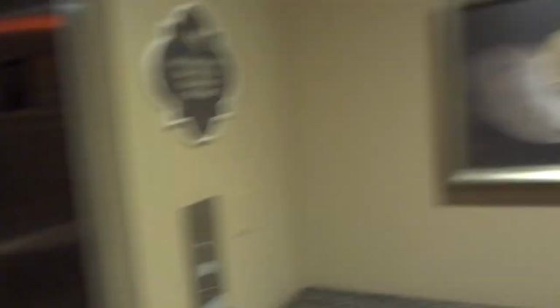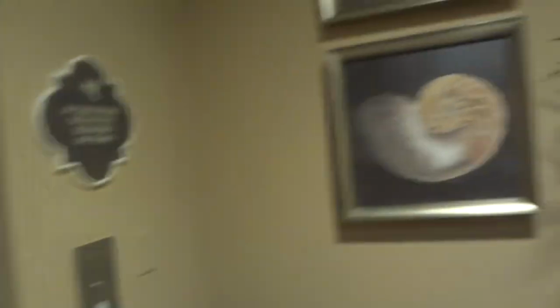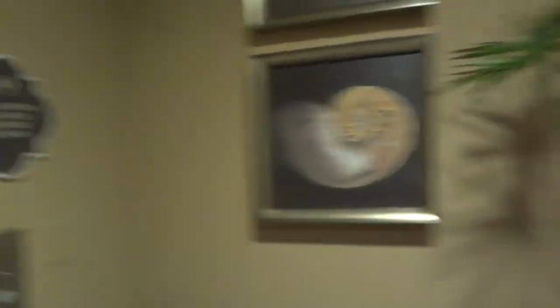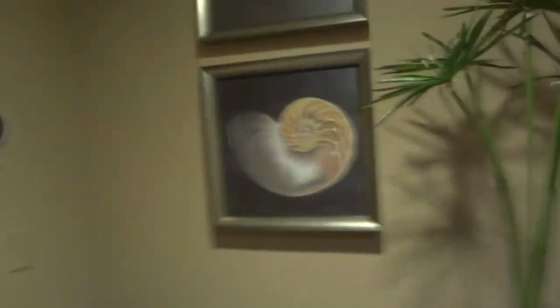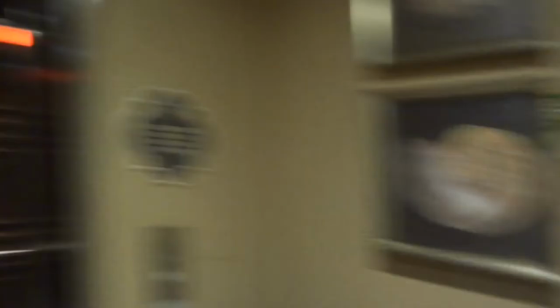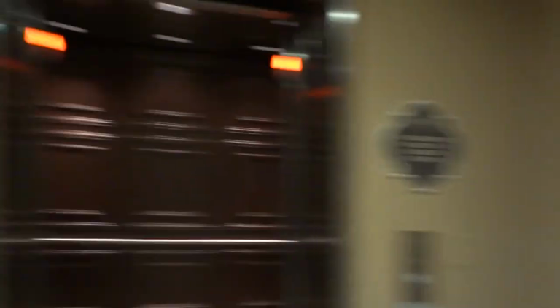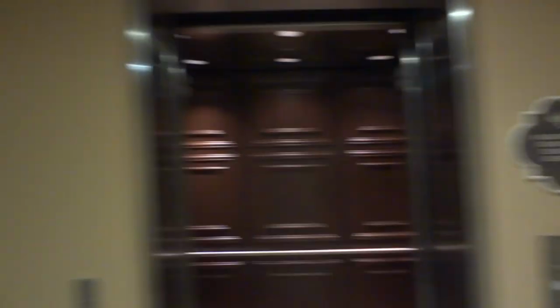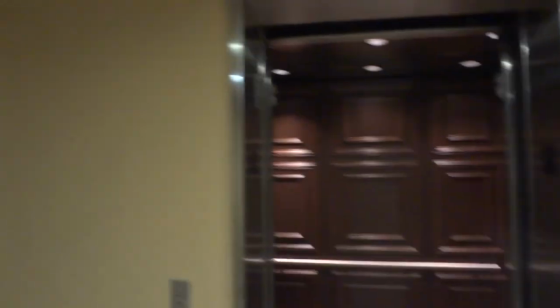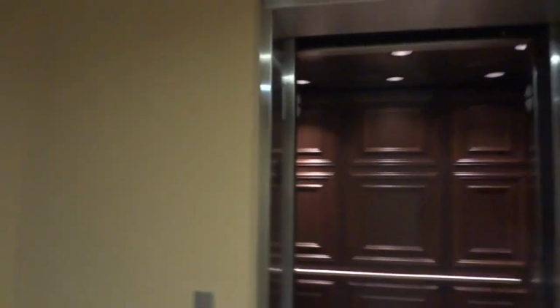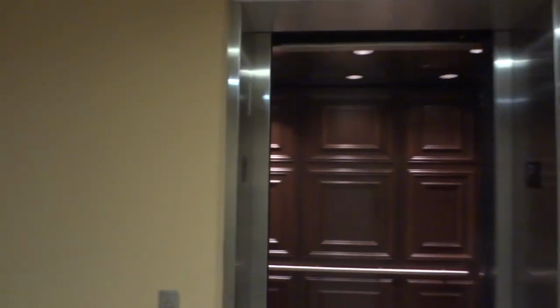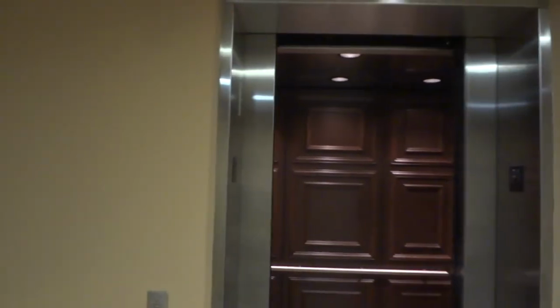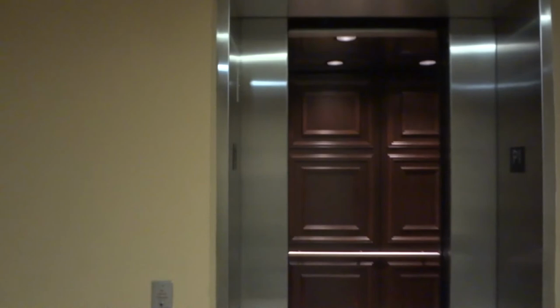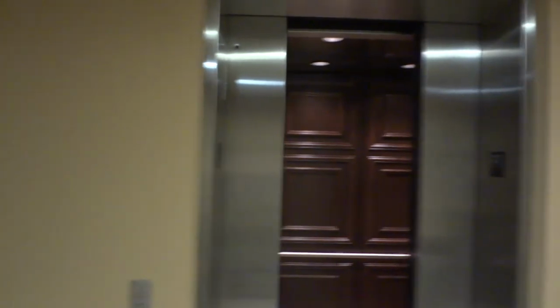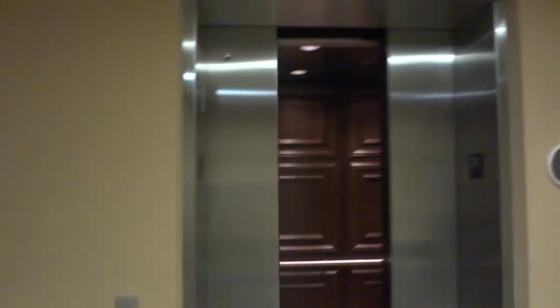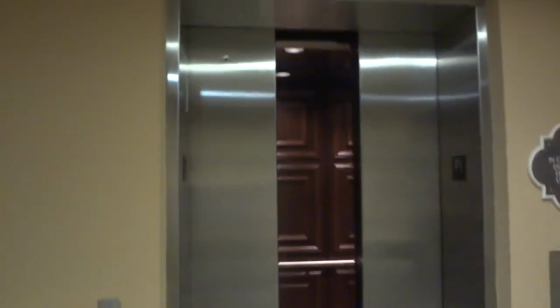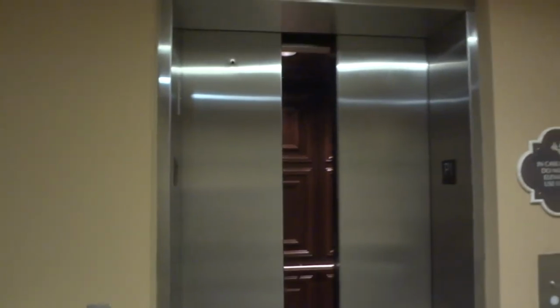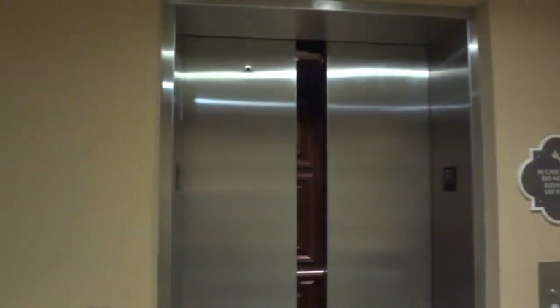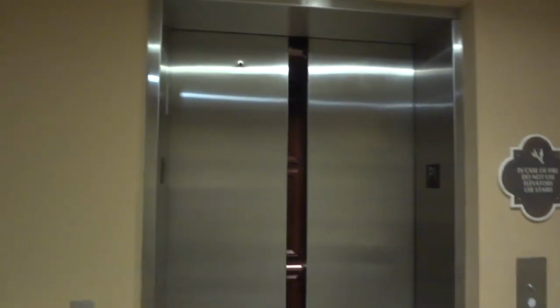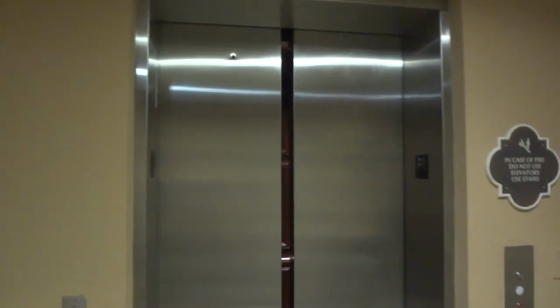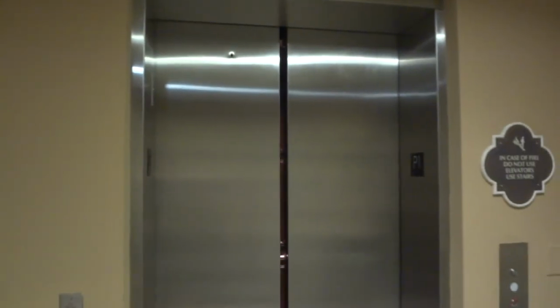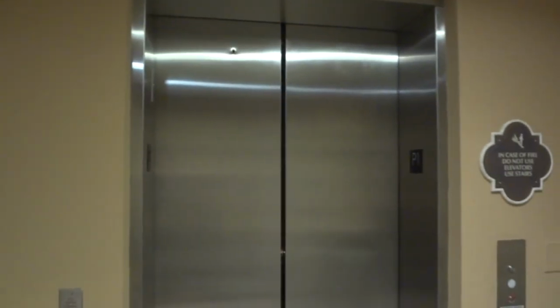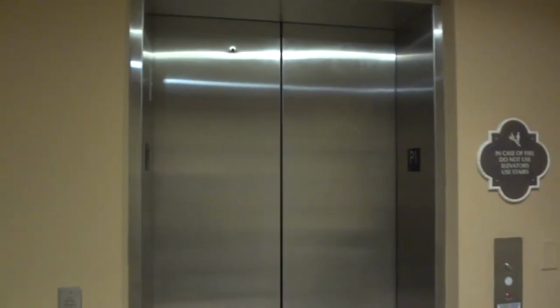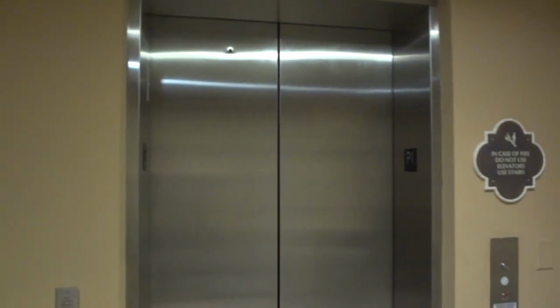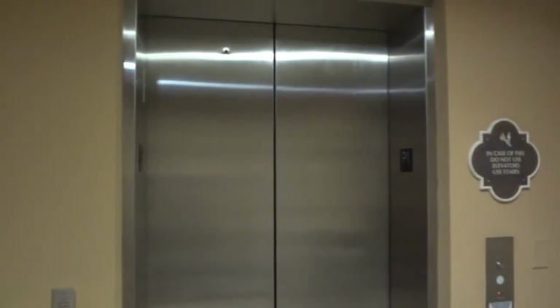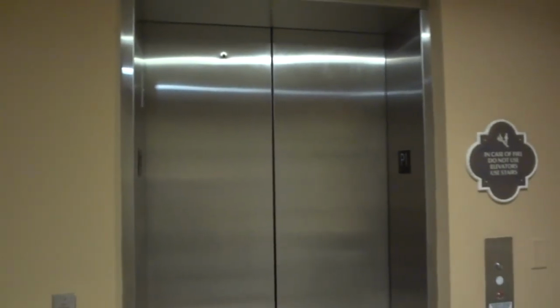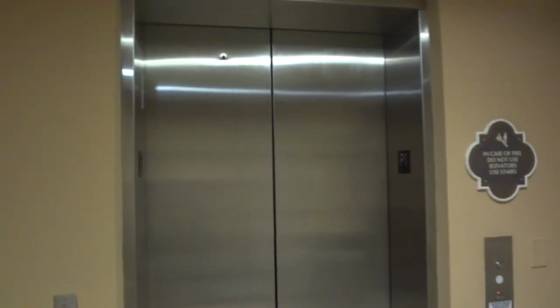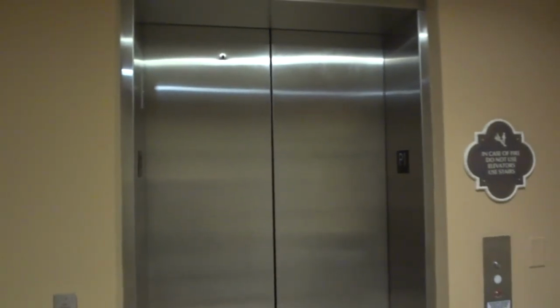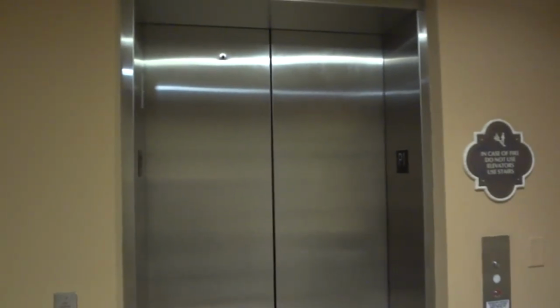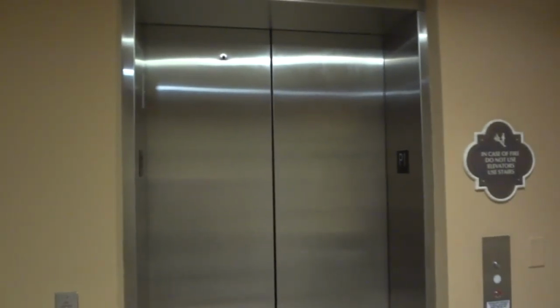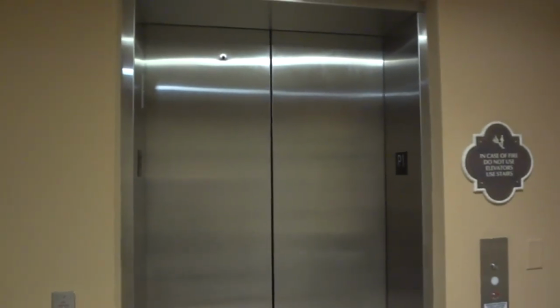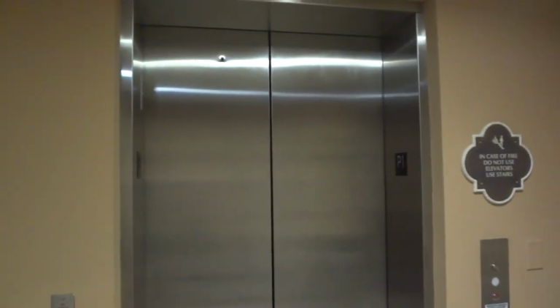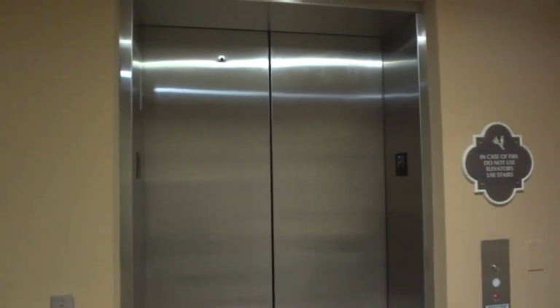So that is it for the North Tower elevators. Stay tuned for all the South Tower elevators.